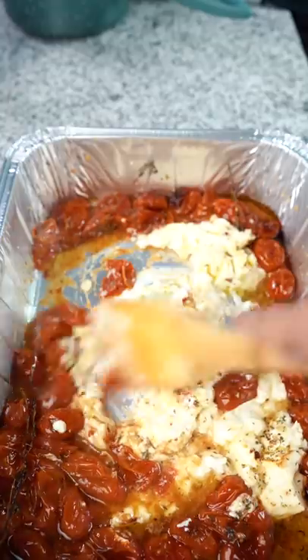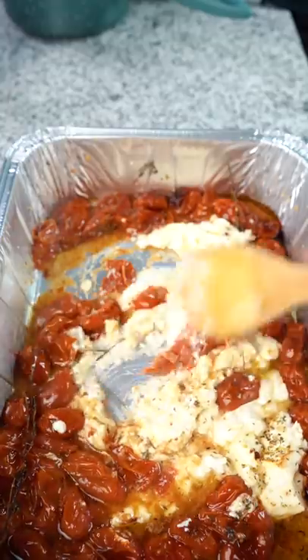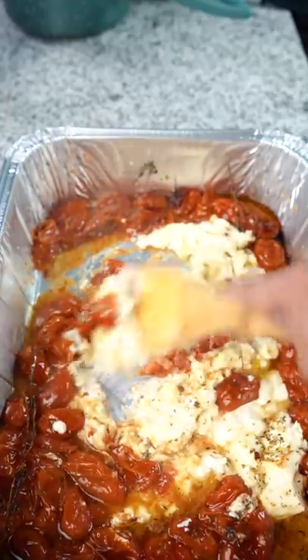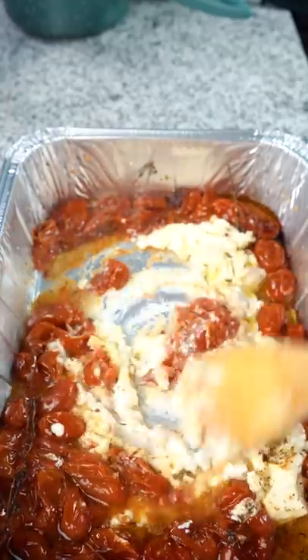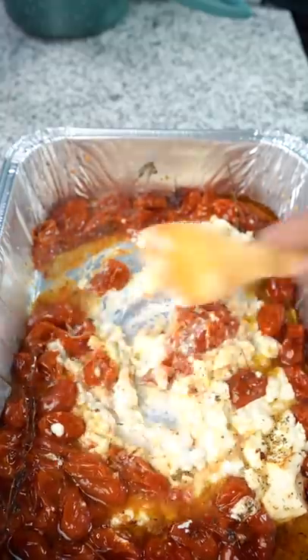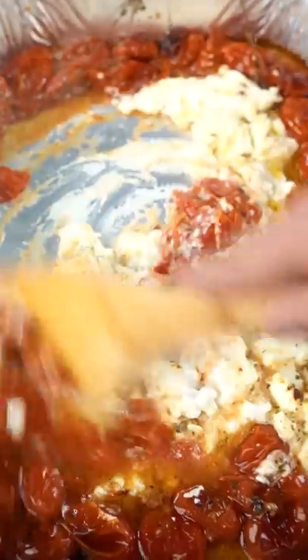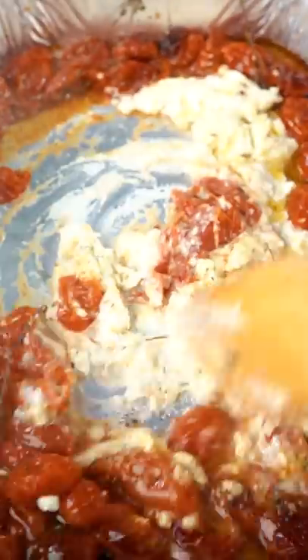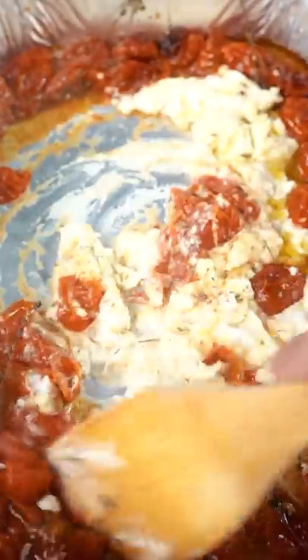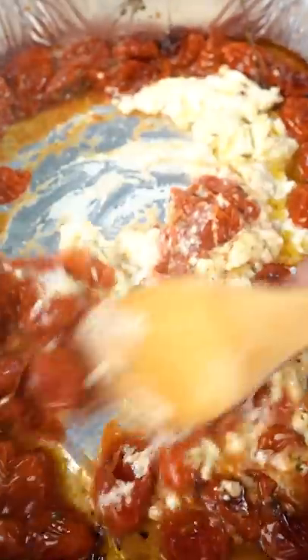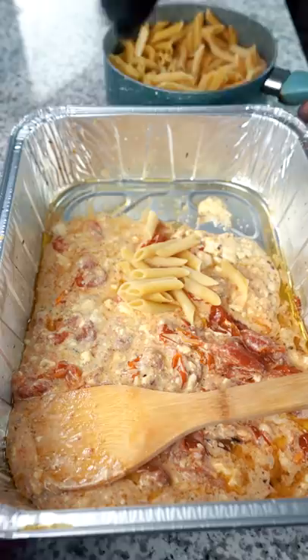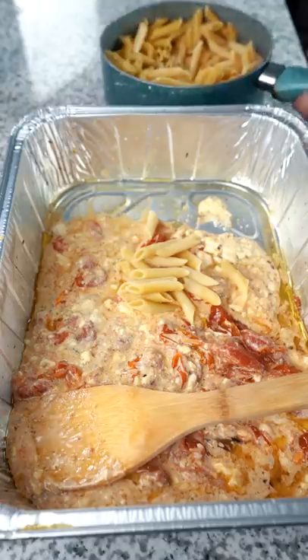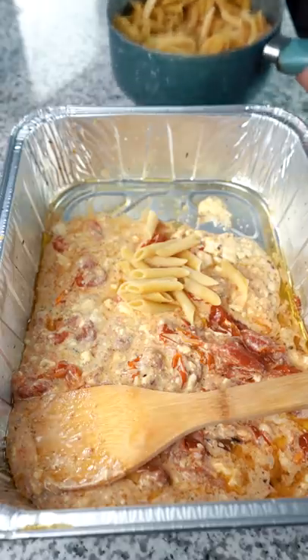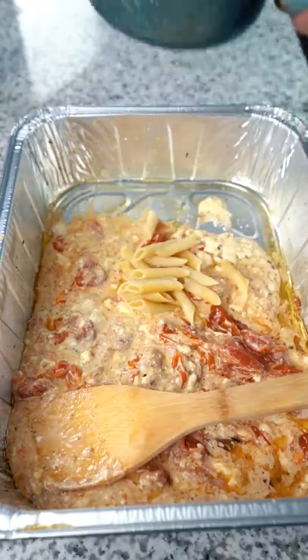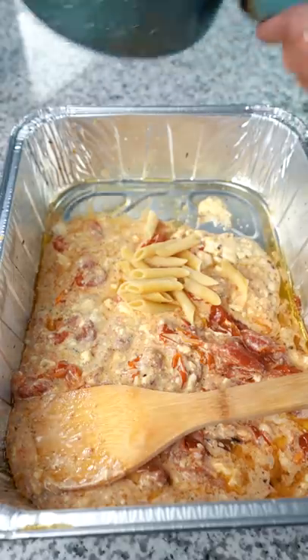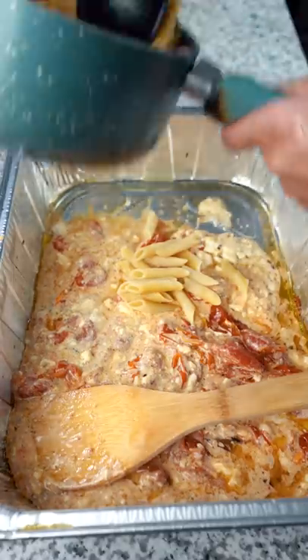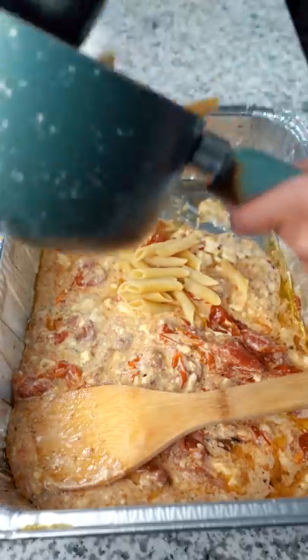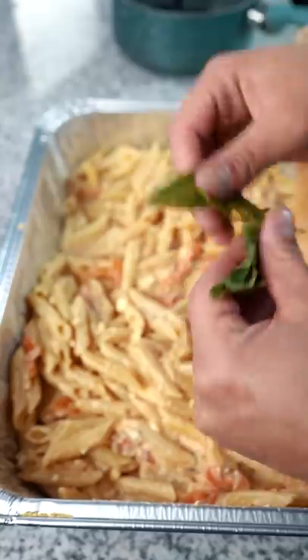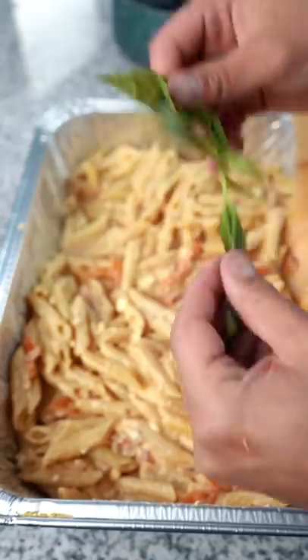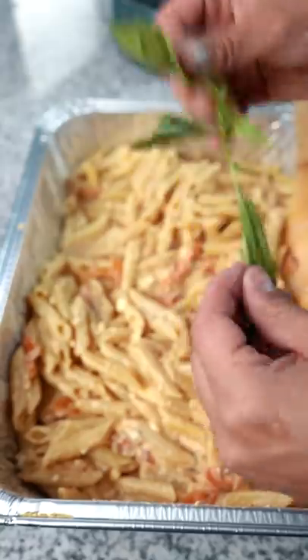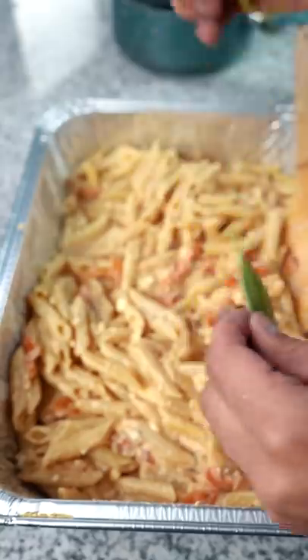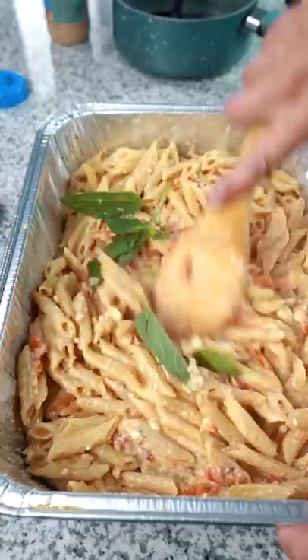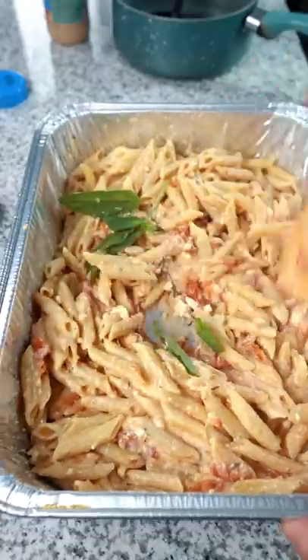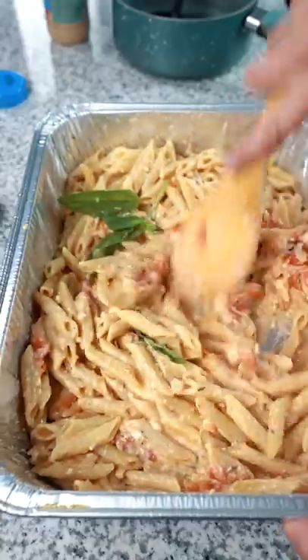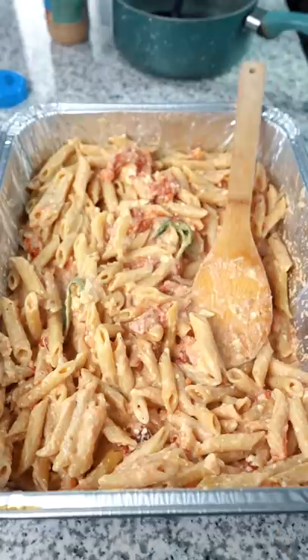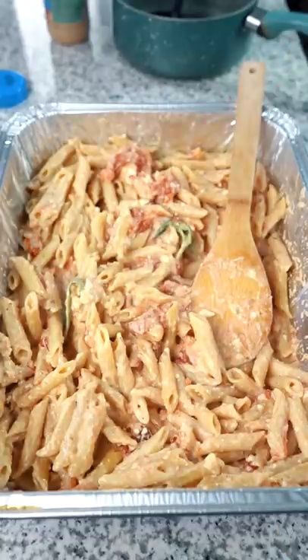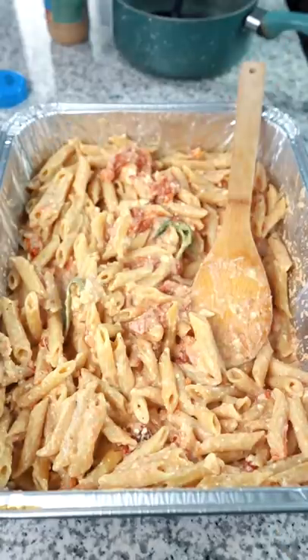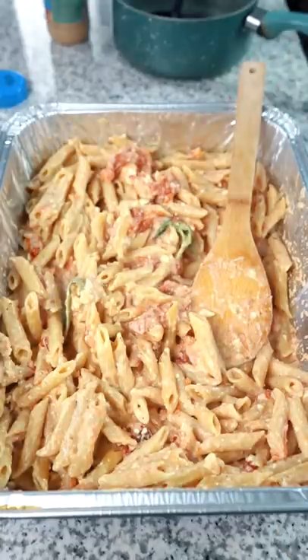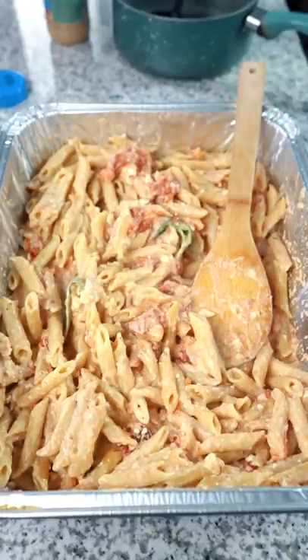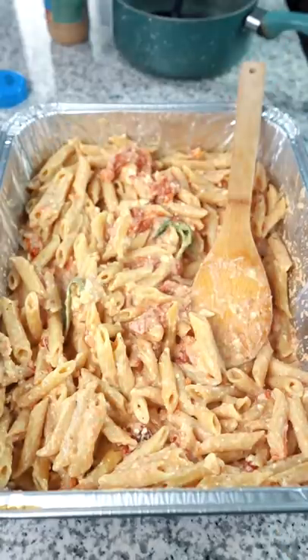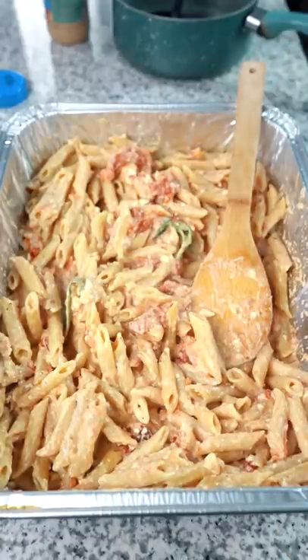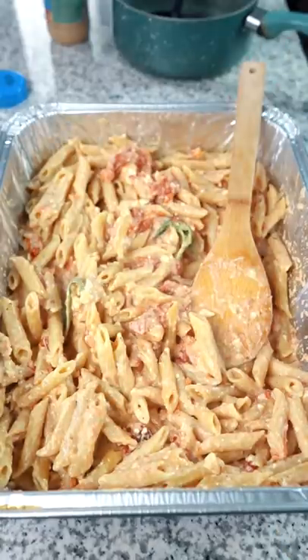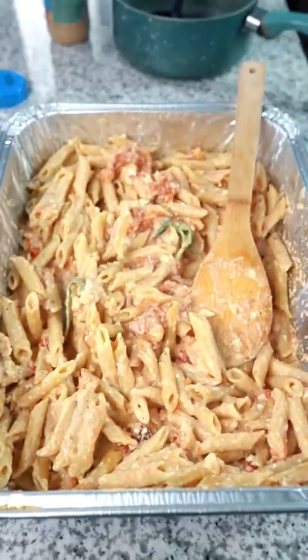This guy don't like this, he's got no taste buds. Dumping your pasta in, add some basil. Time to plate and see what this fool thinks.